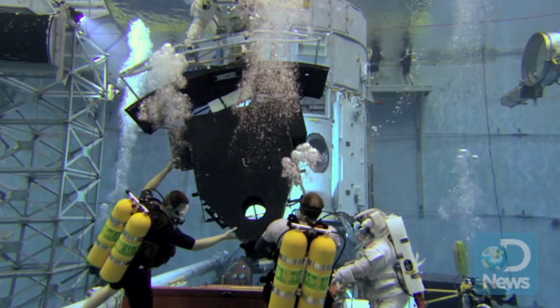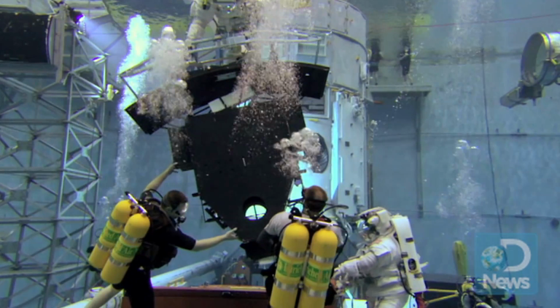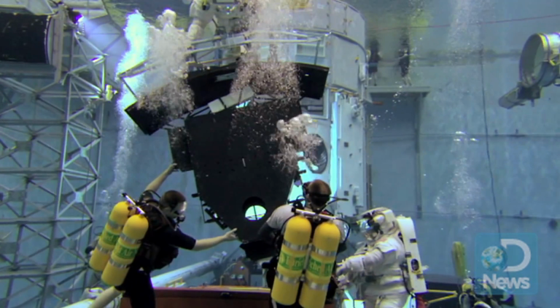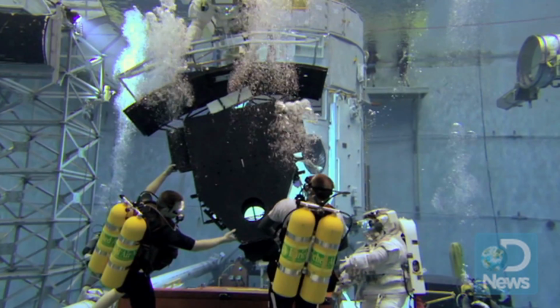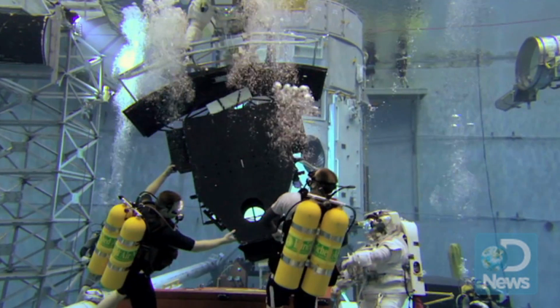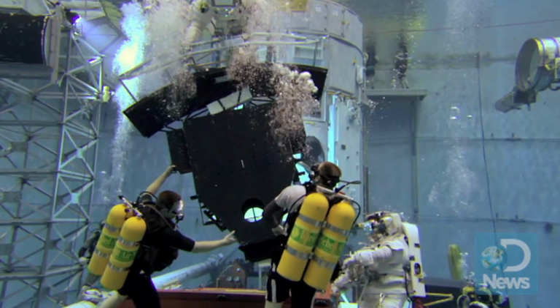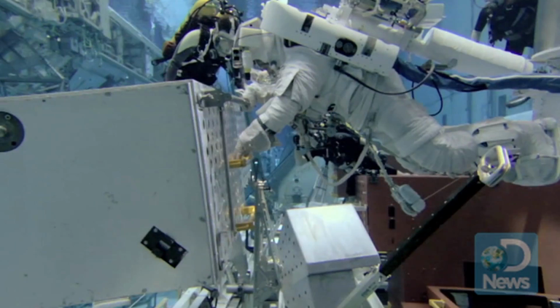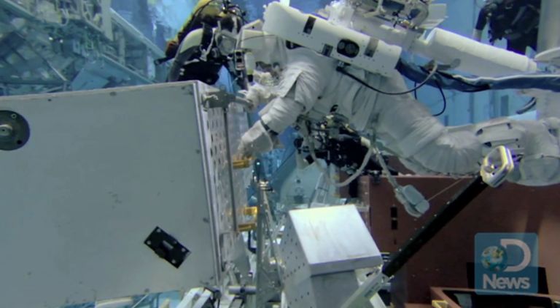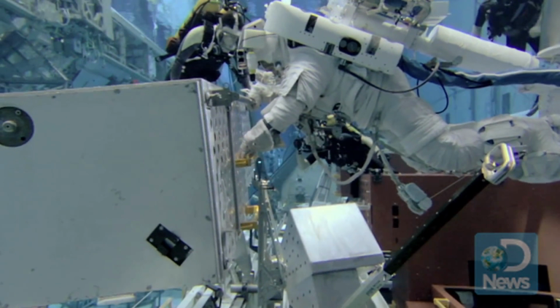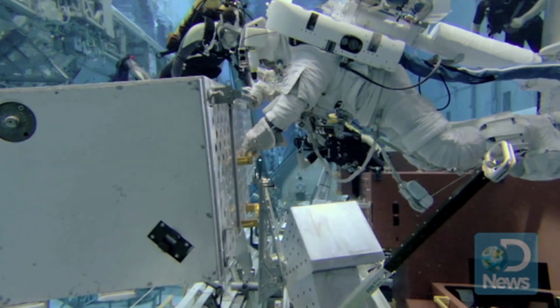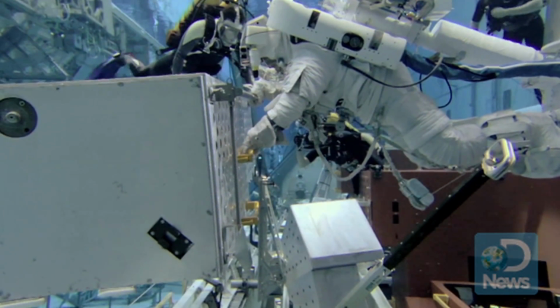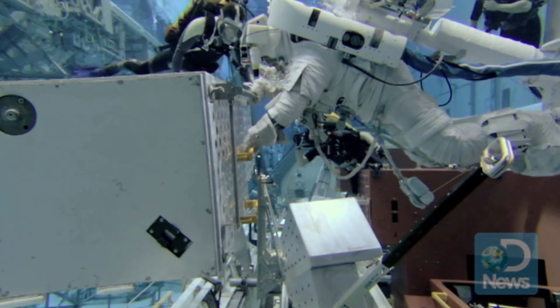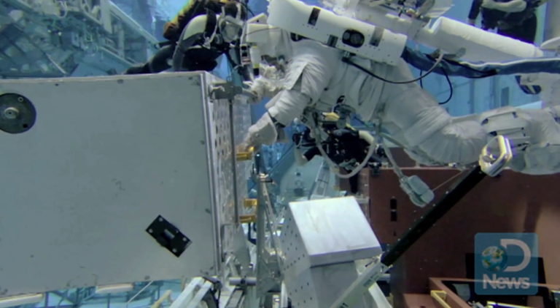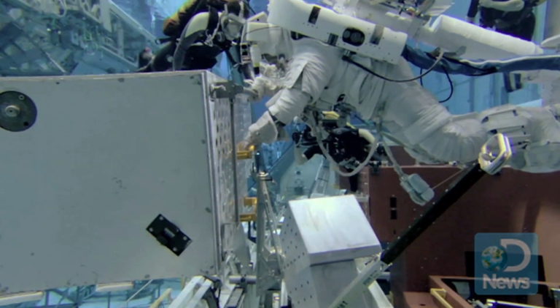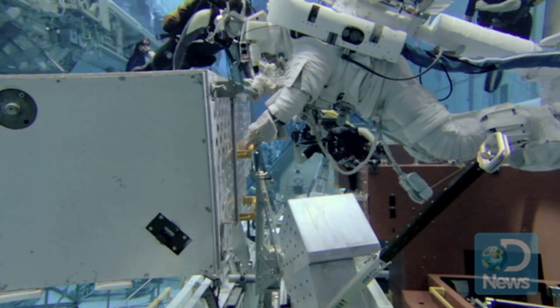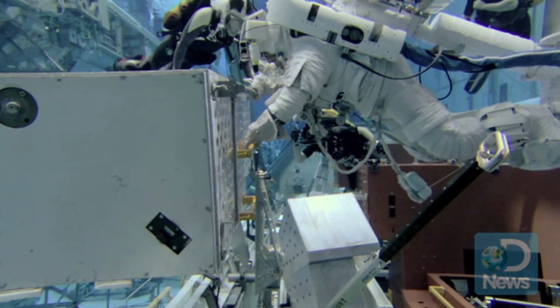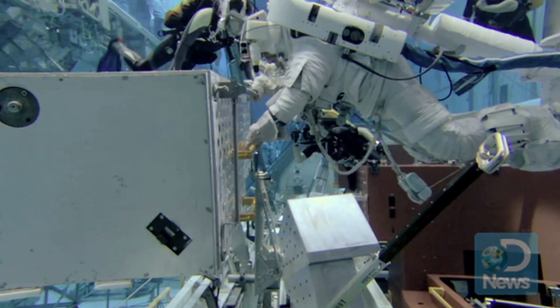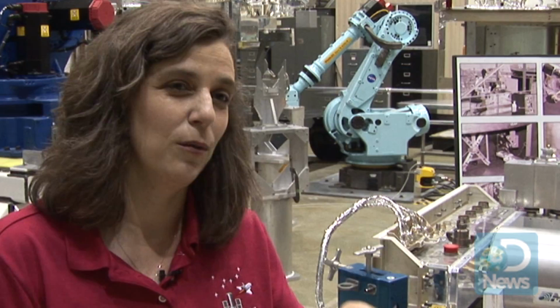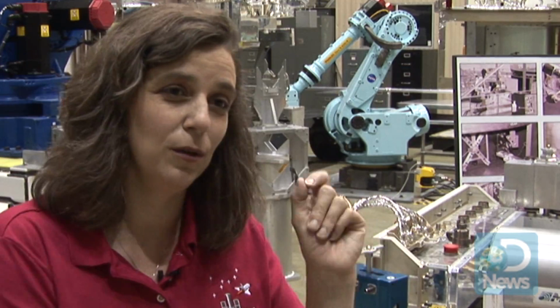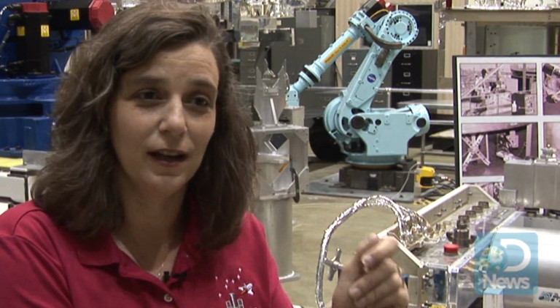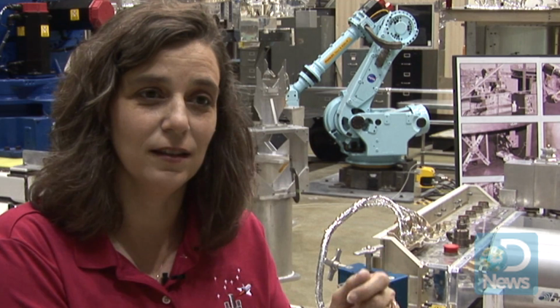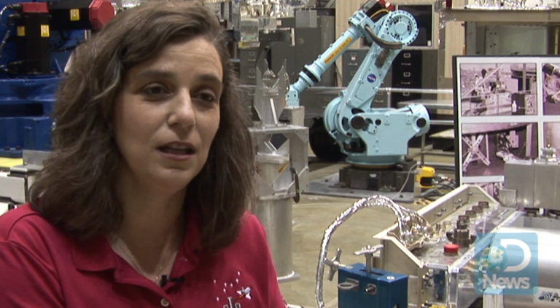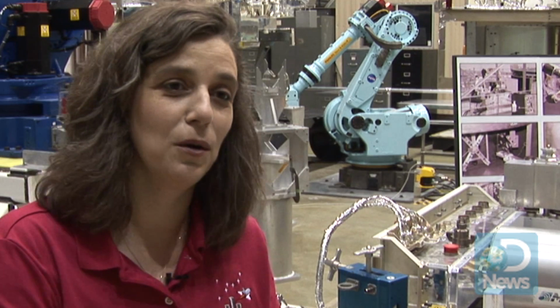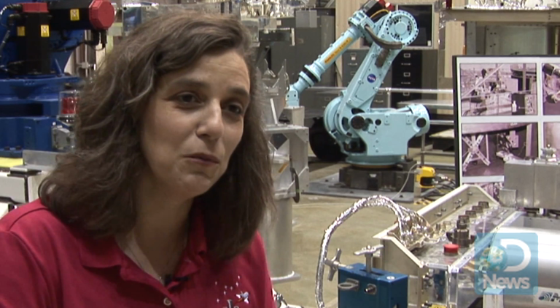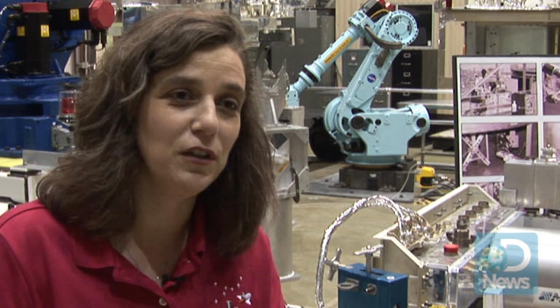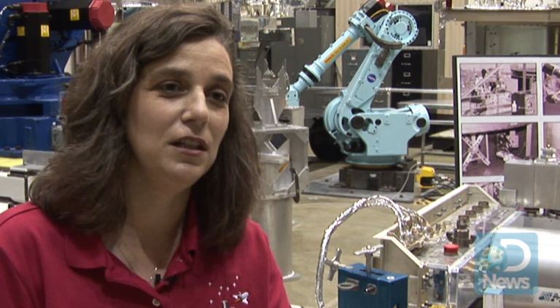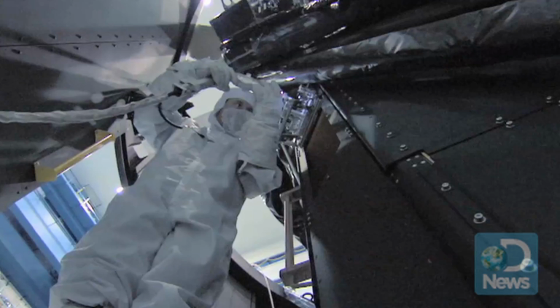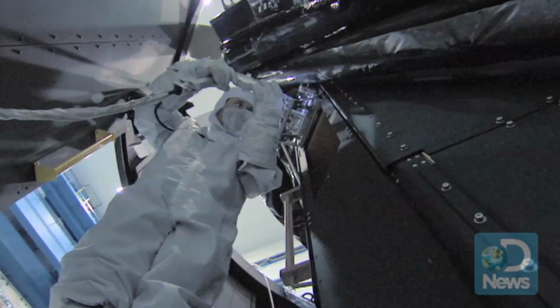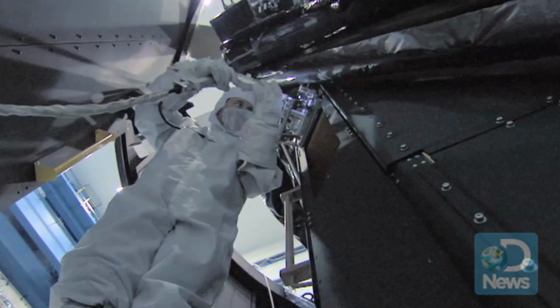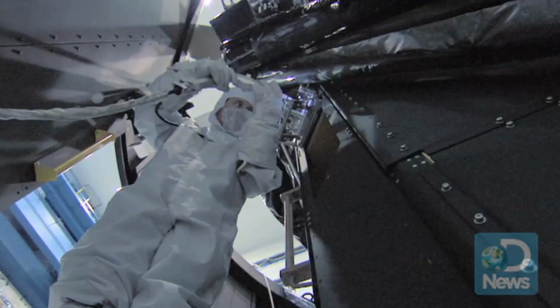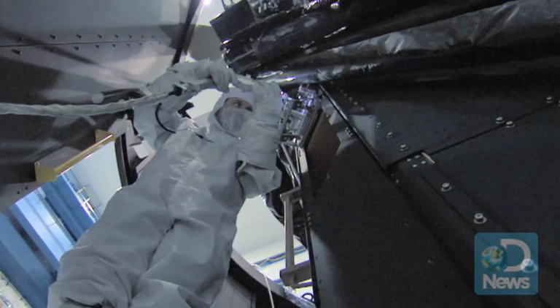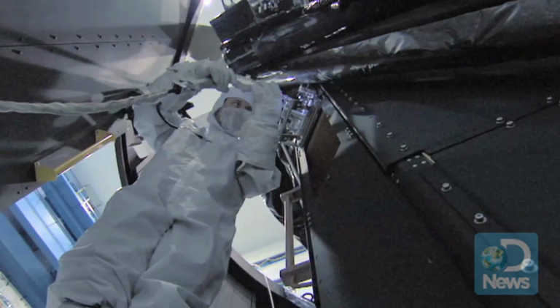After they come out of the water, we have a very detailed debrief, and they say, 'I really would like this here, move this here, make this larger, make it smaller.'